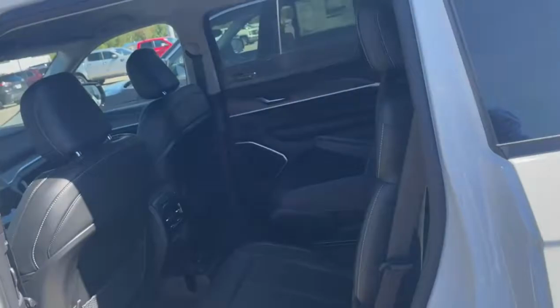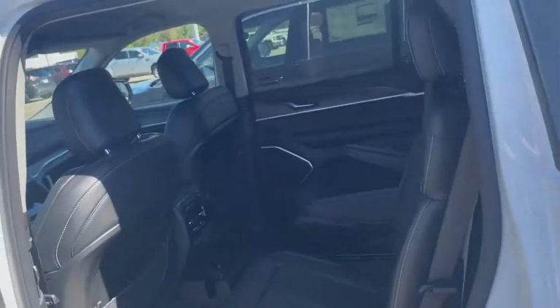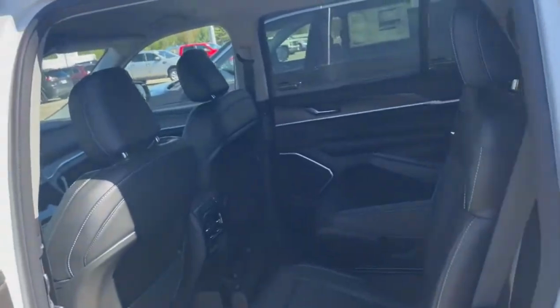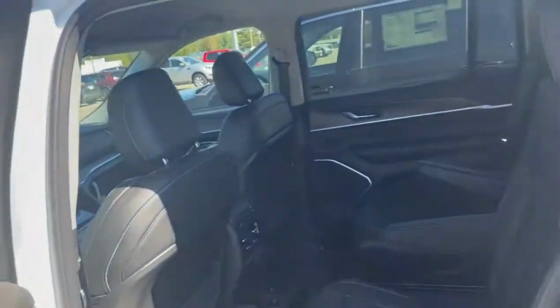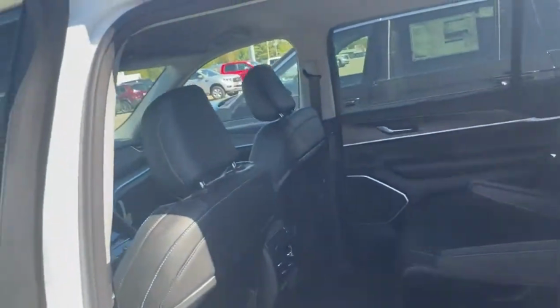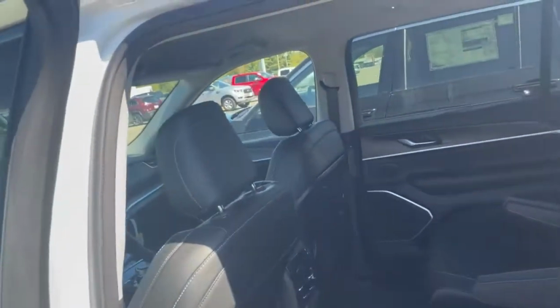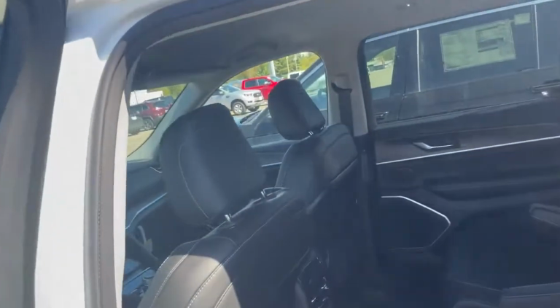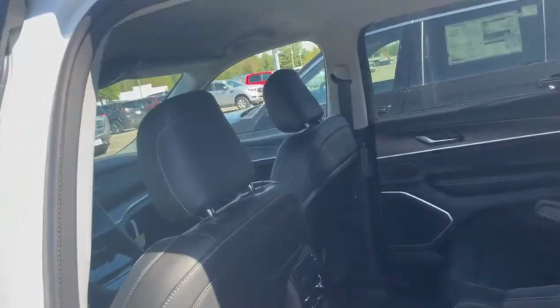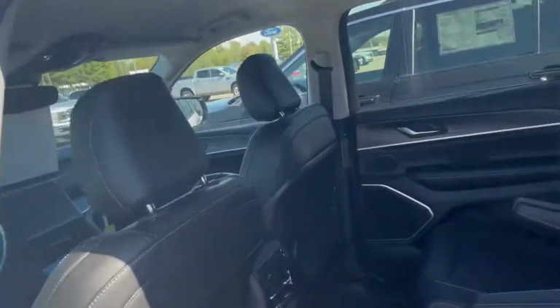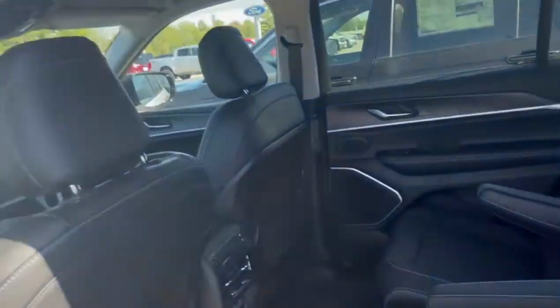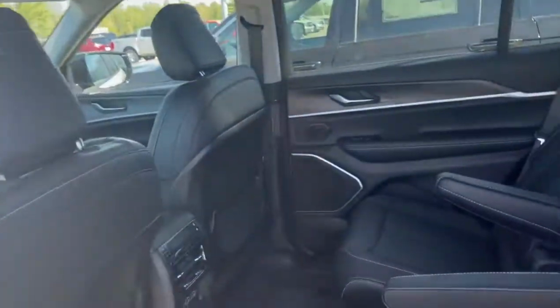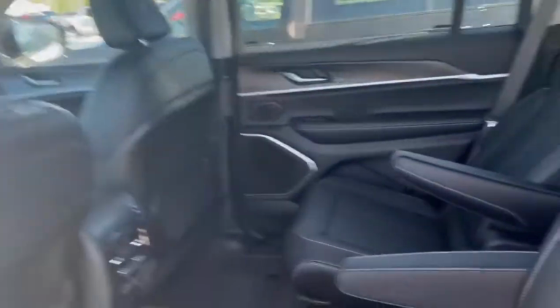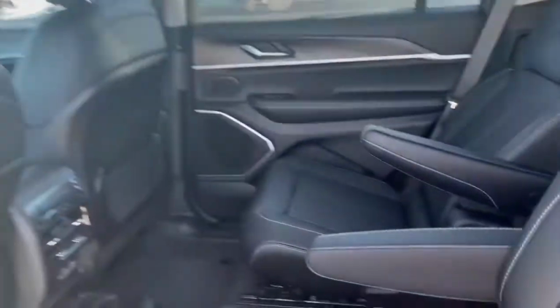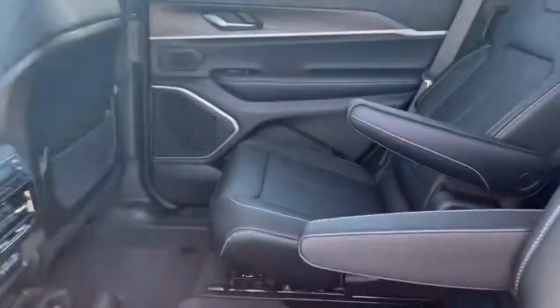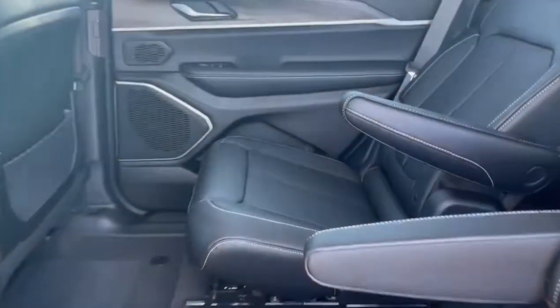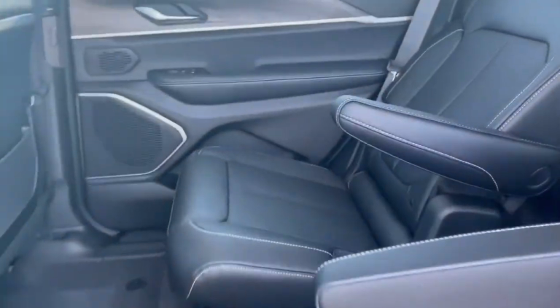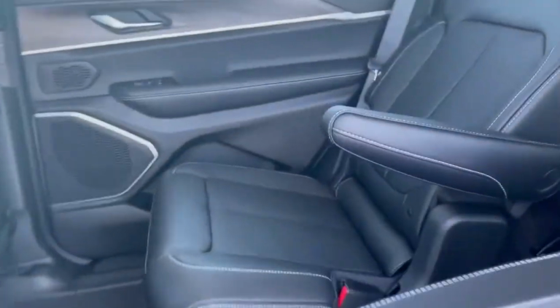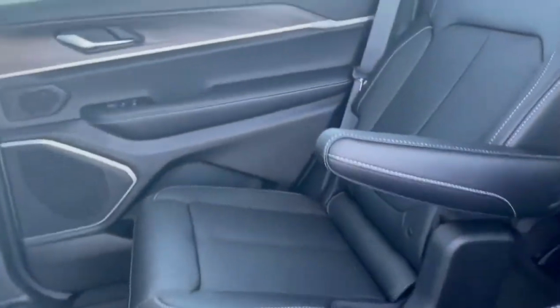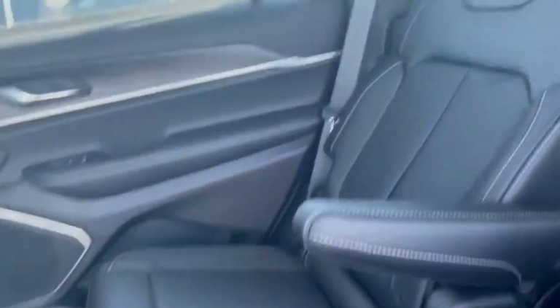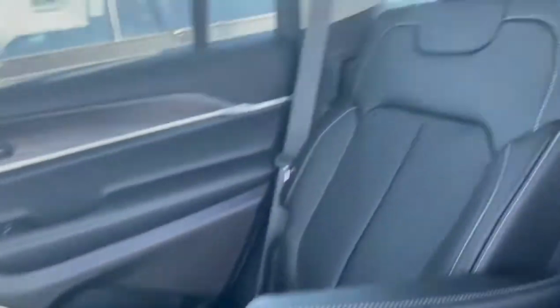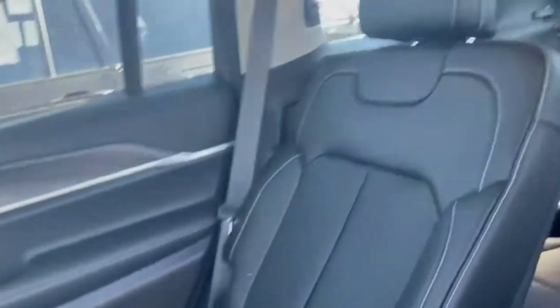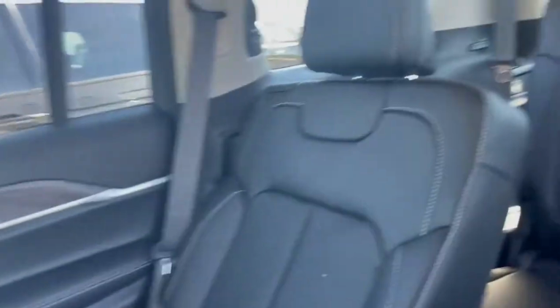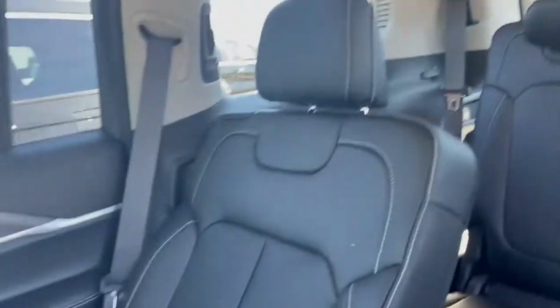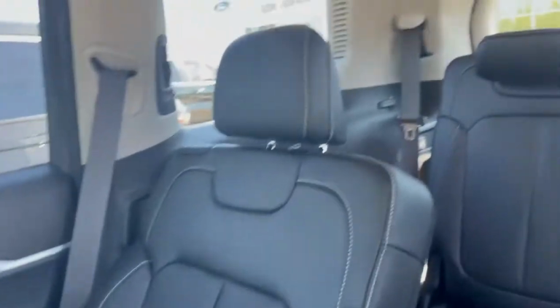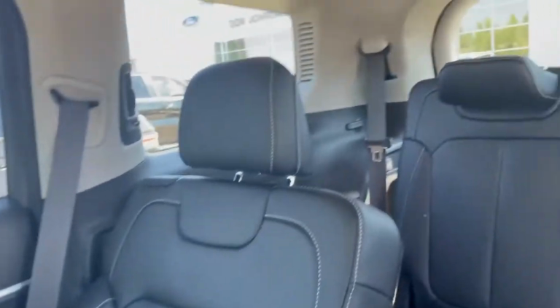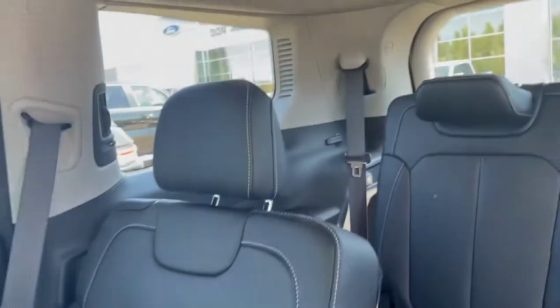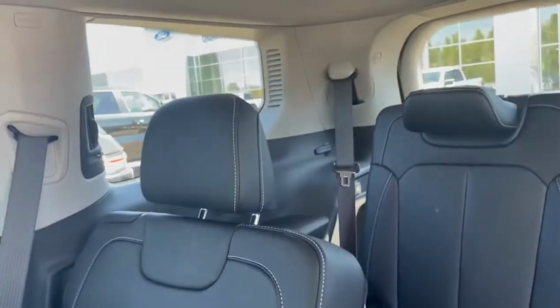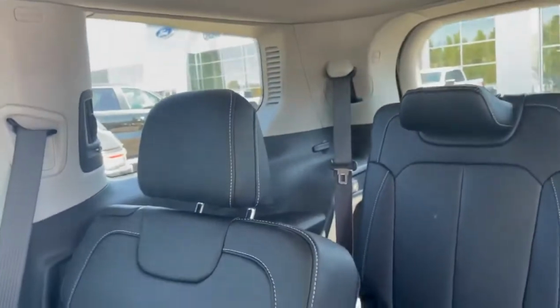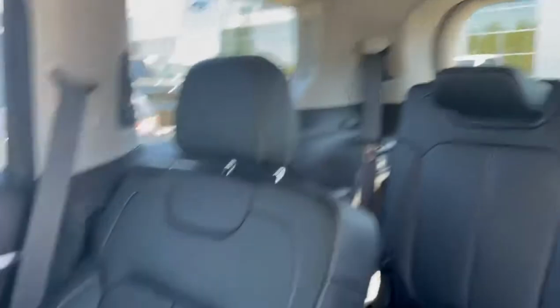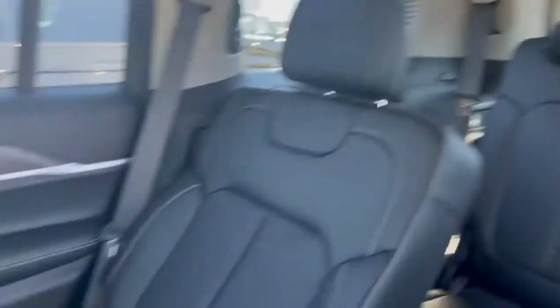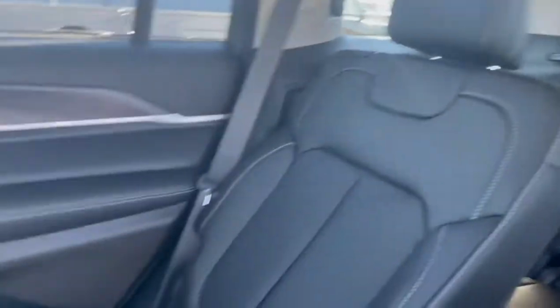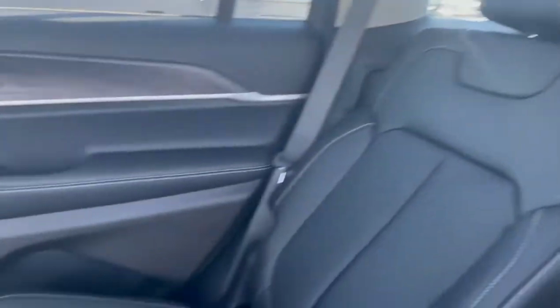This Grand Cherokee has captain's chairs for your second row, and the Grand Cherokee L is a third row vehicle.